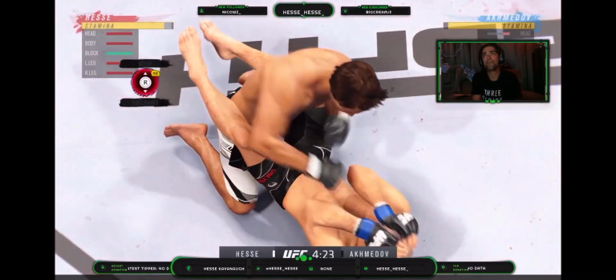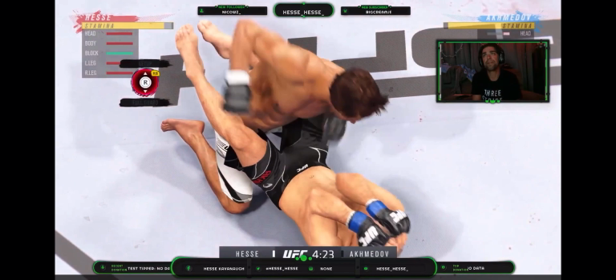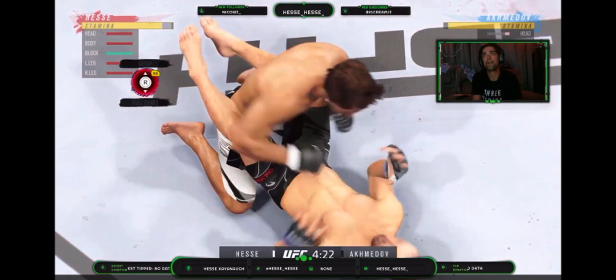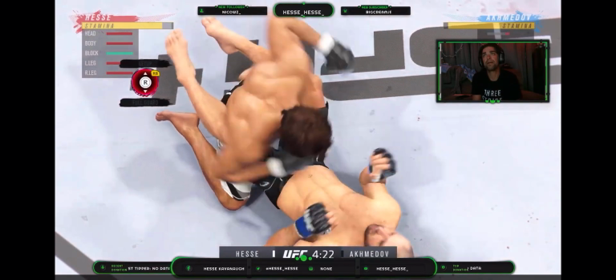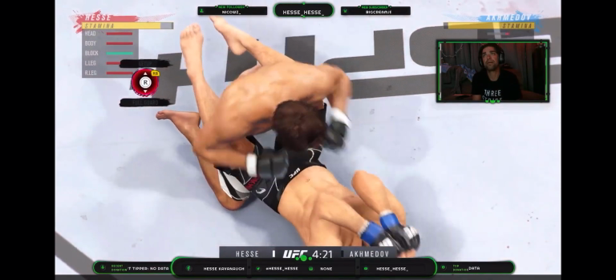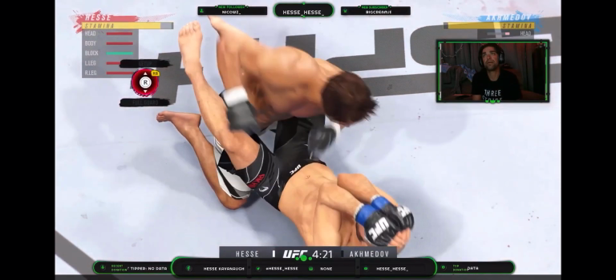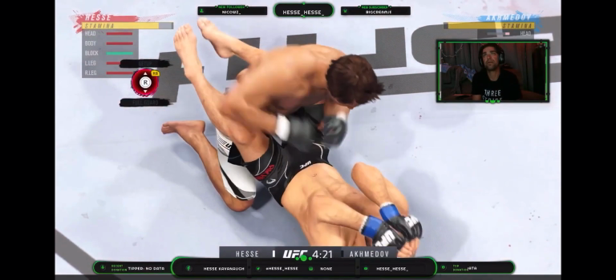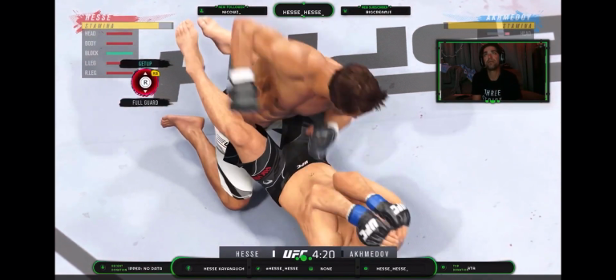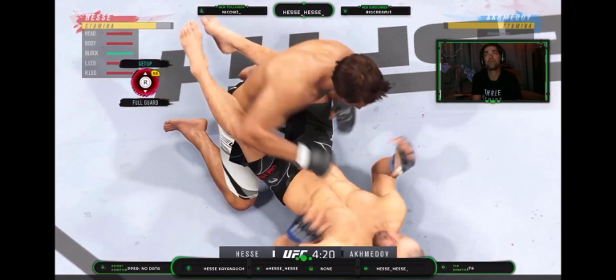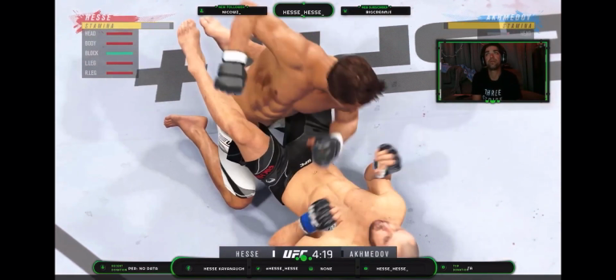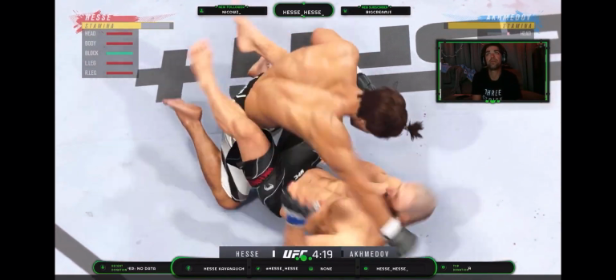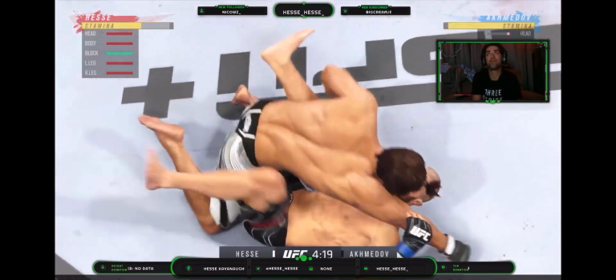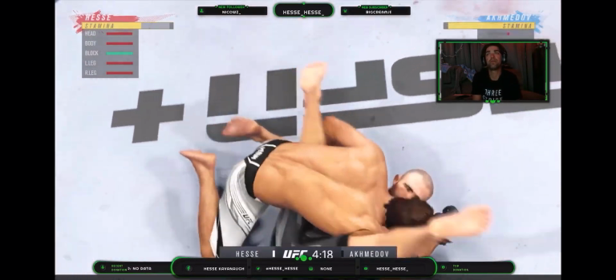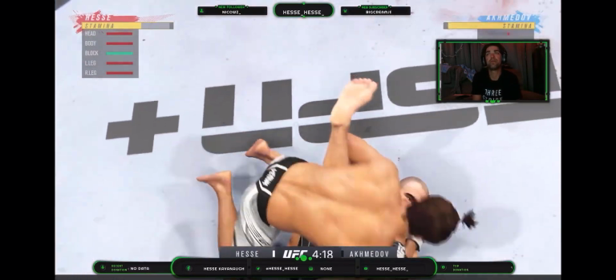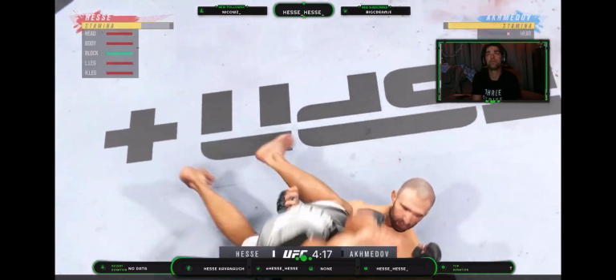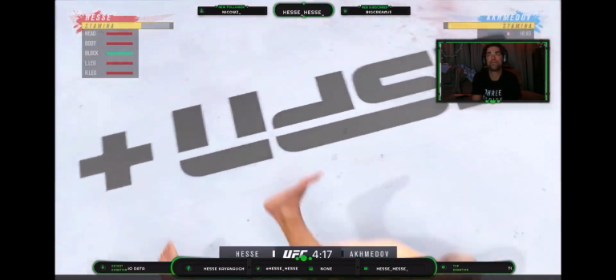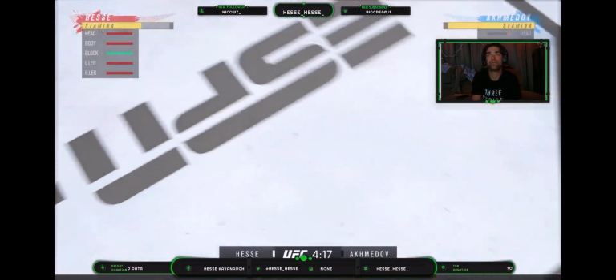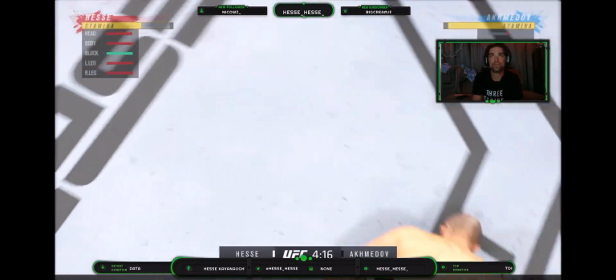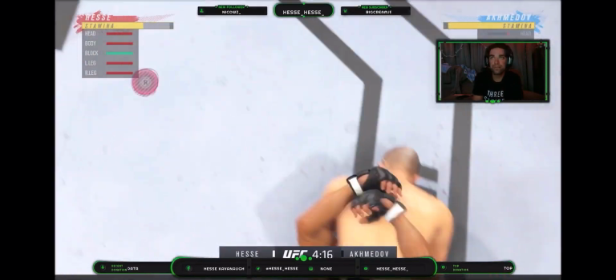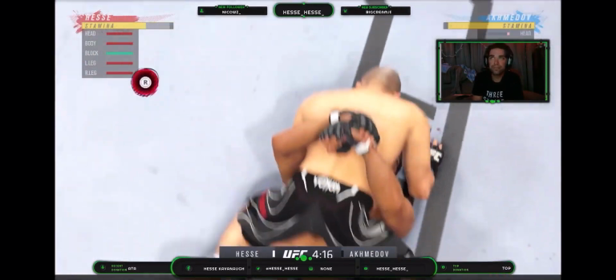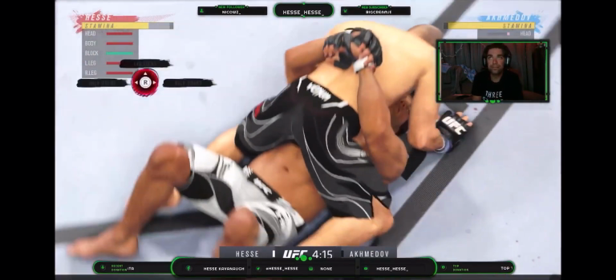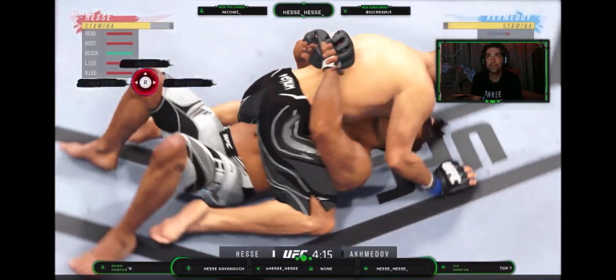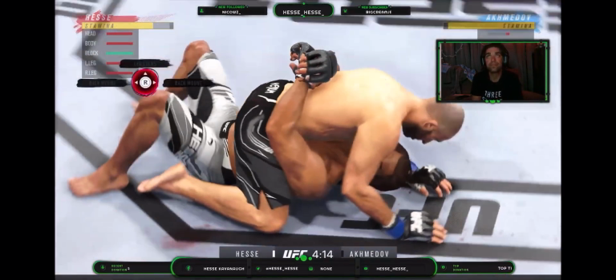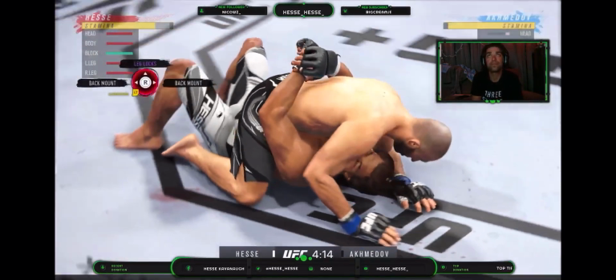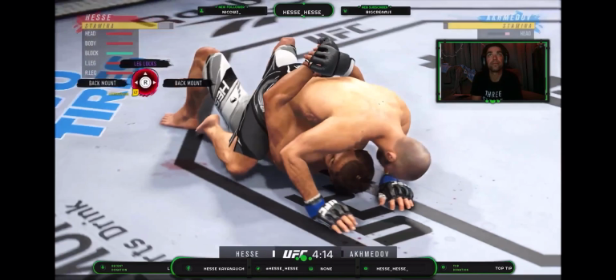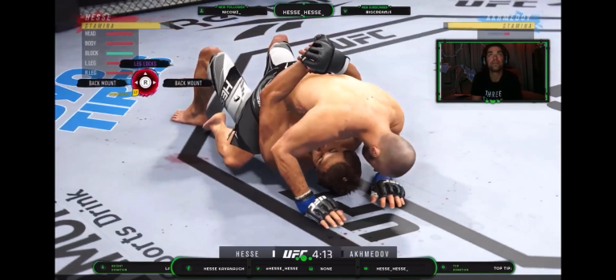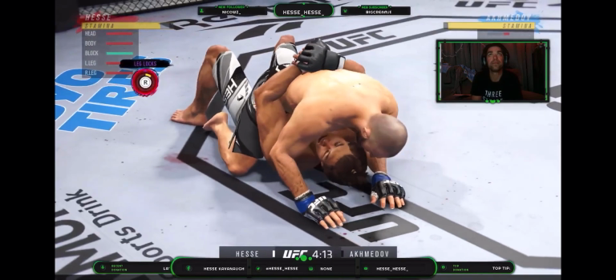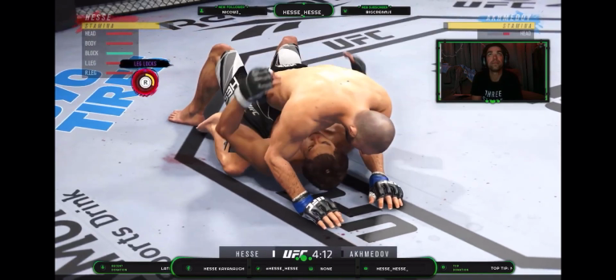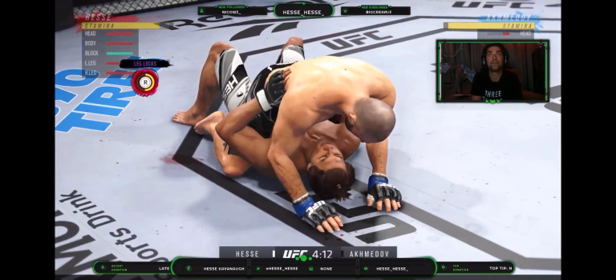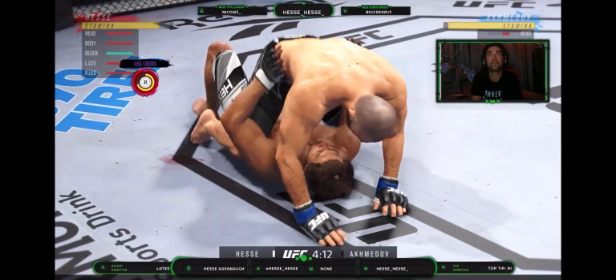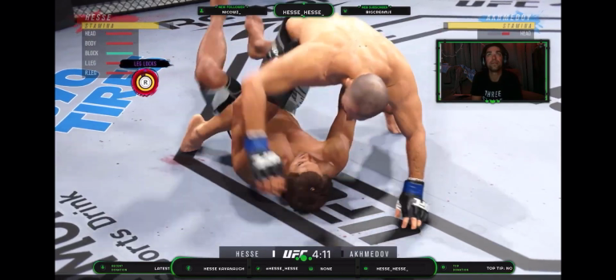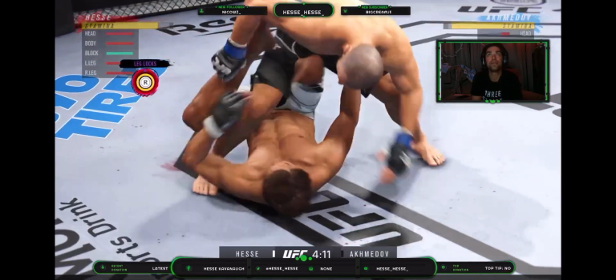What a fantastic strike to throw at the exact right moment. He deserves this moment. Go finish this fight.